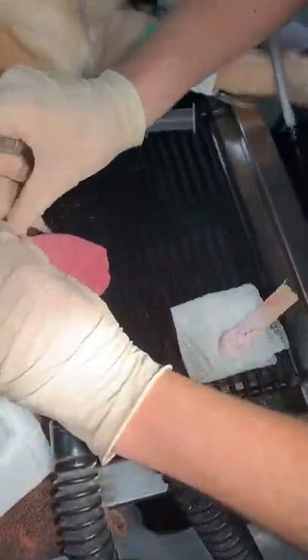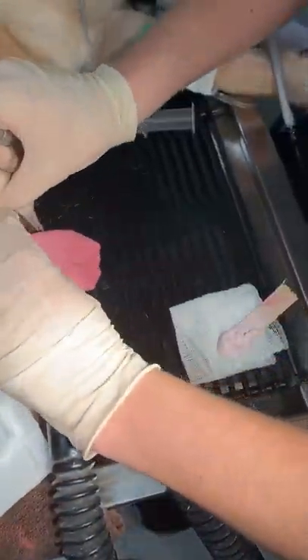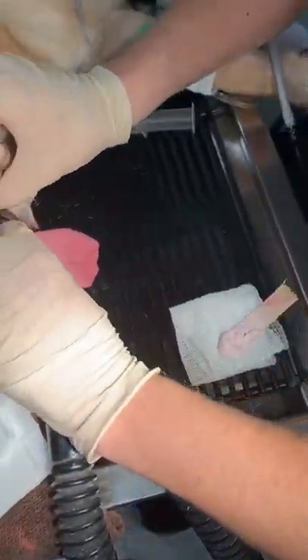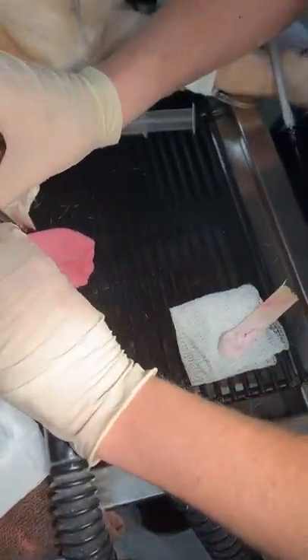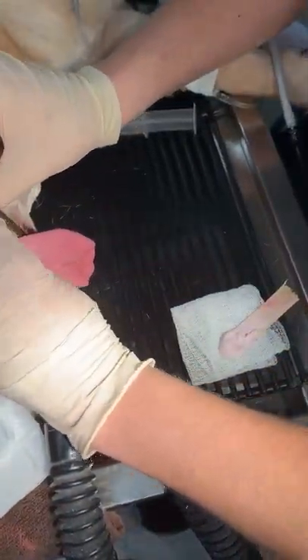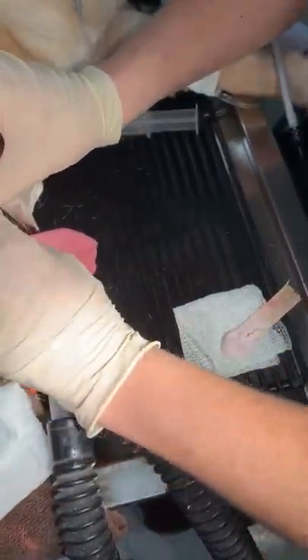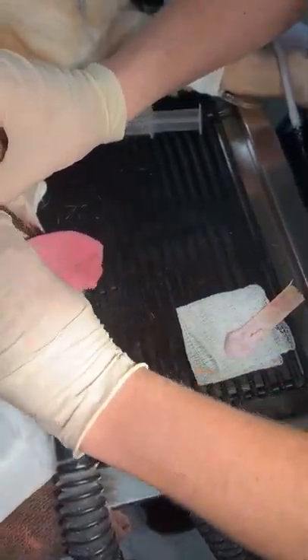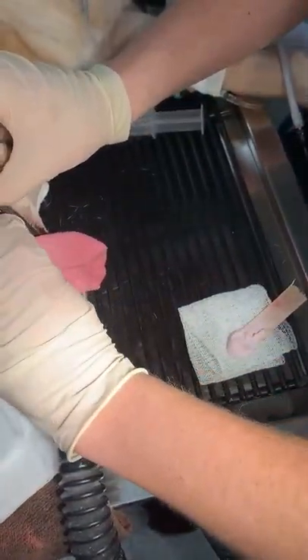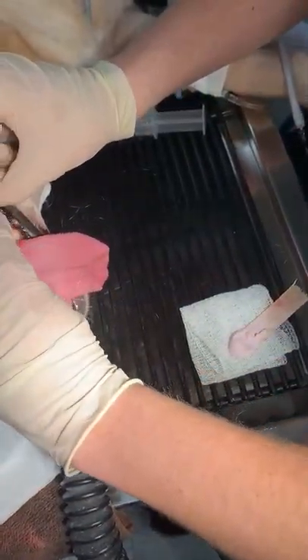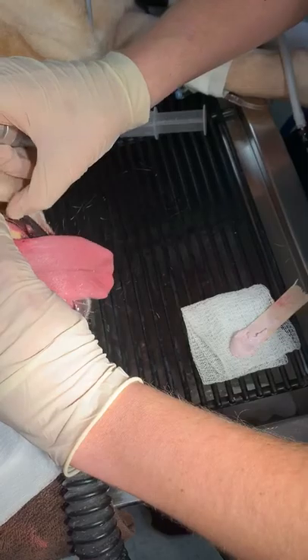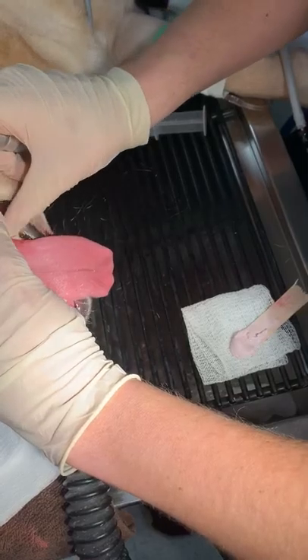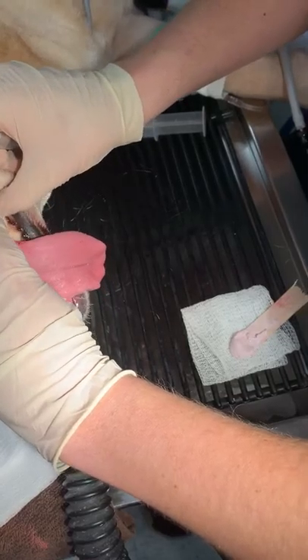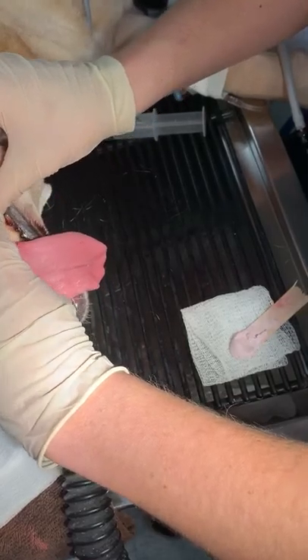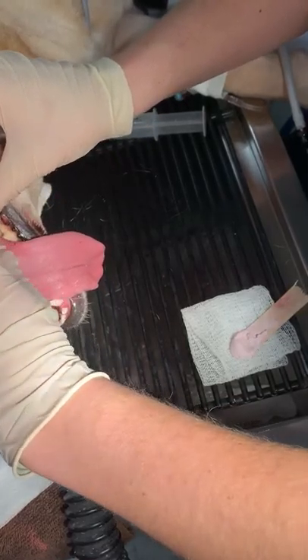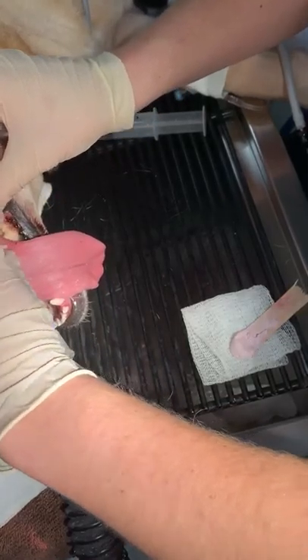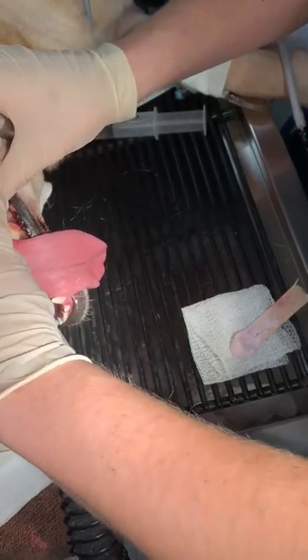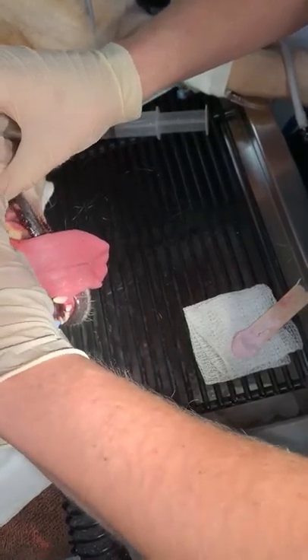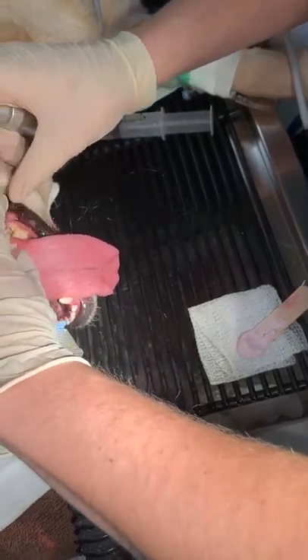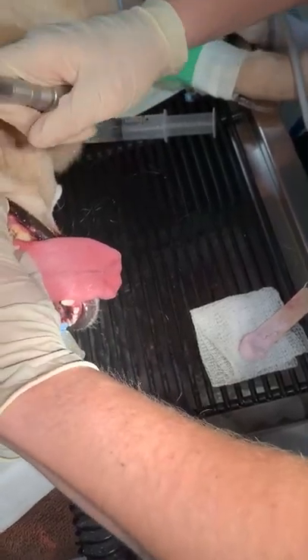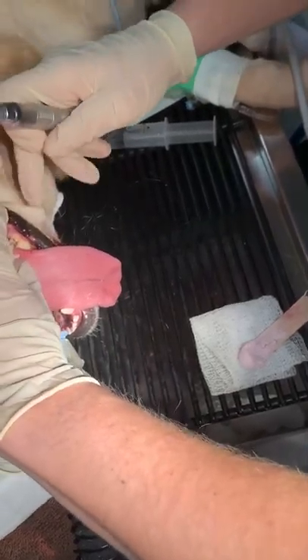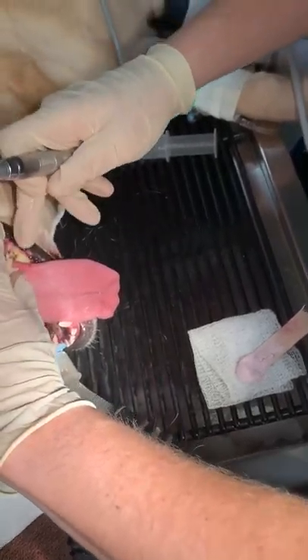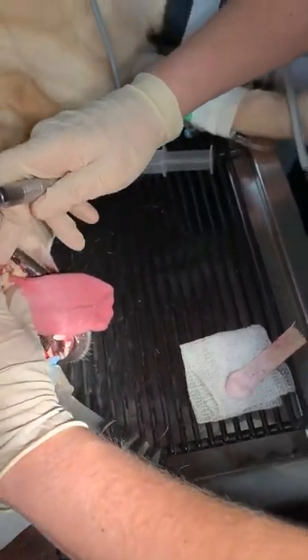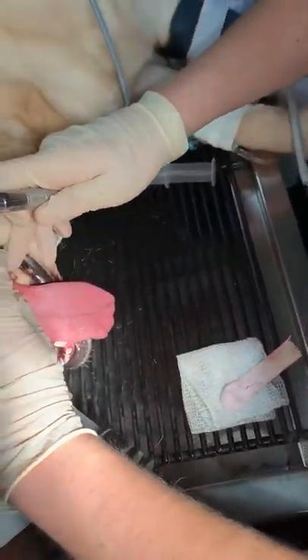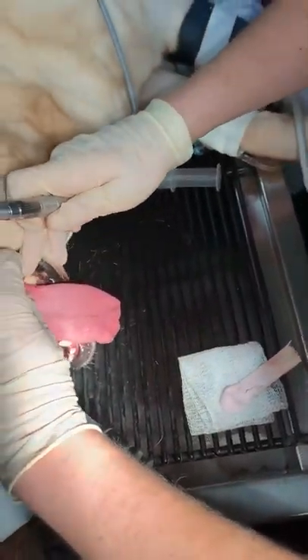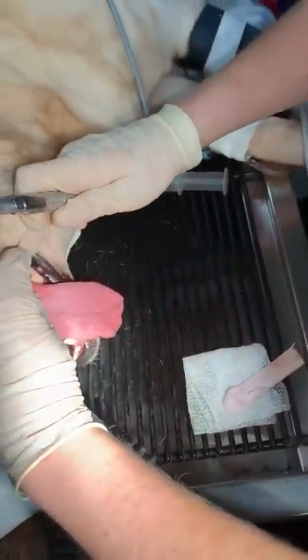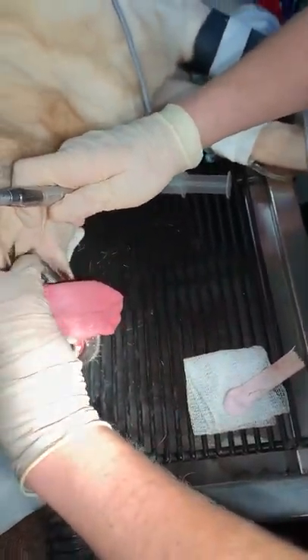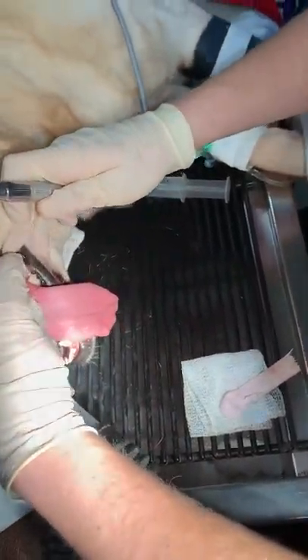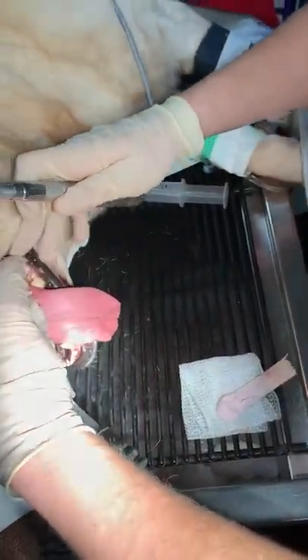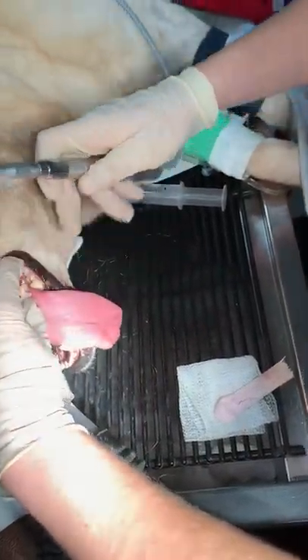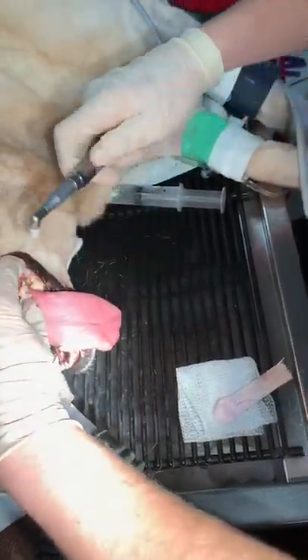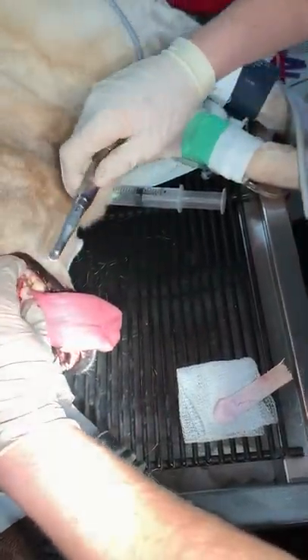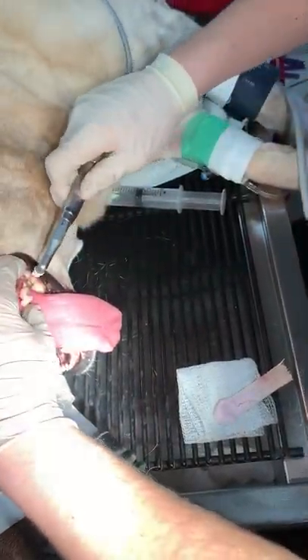I want to put this against the tooth before I press down on the pedal, because otherwise it's going to fling polish all over the place.